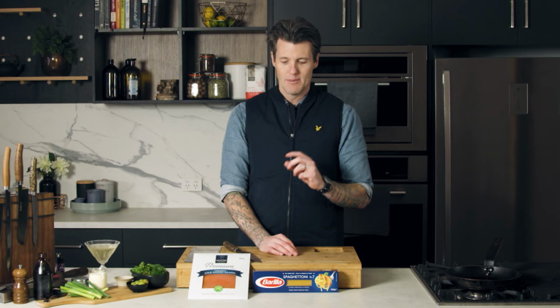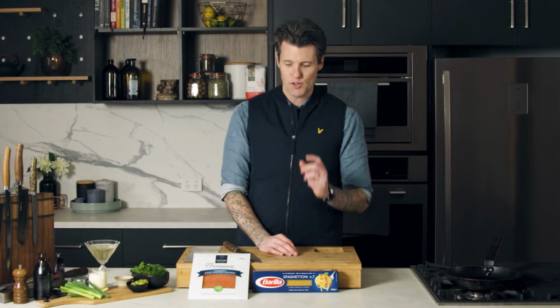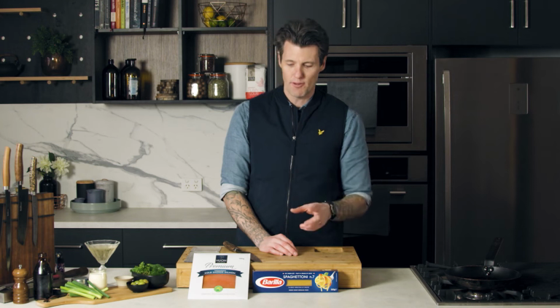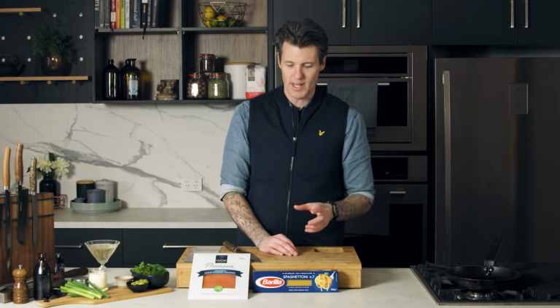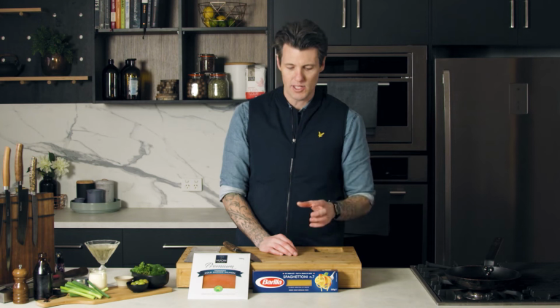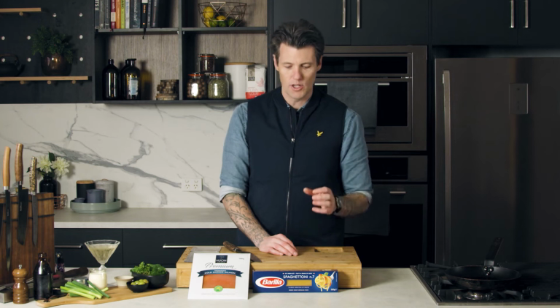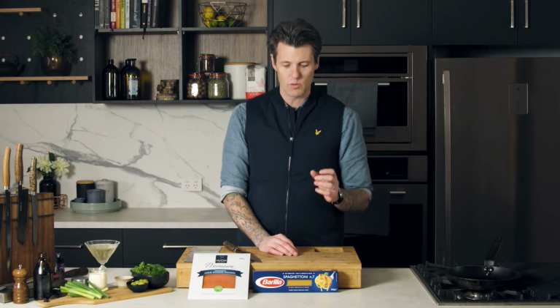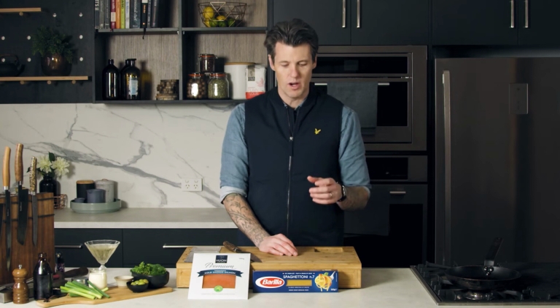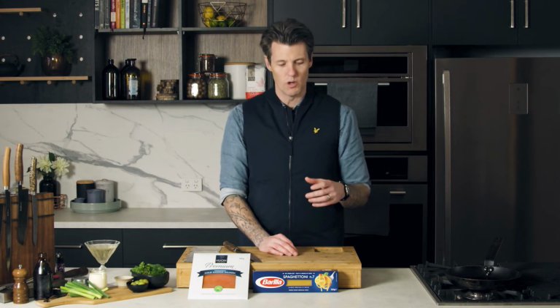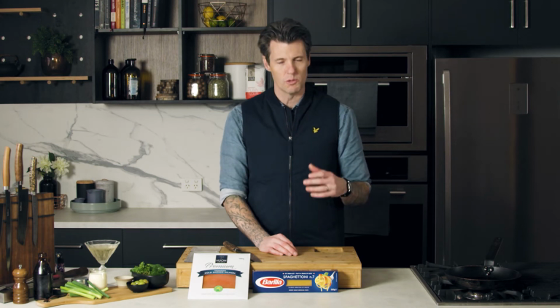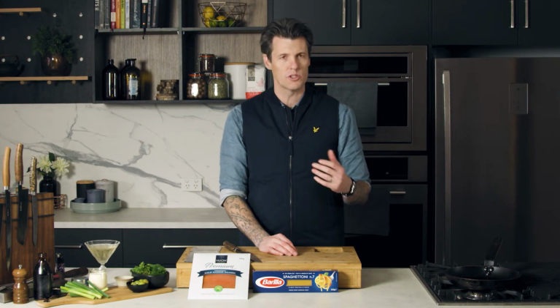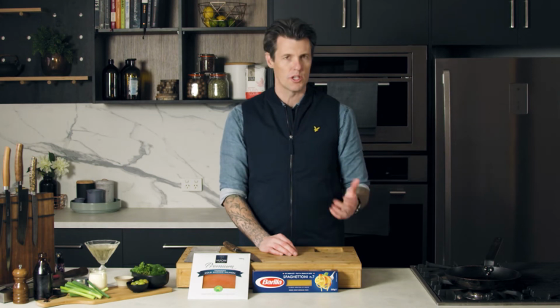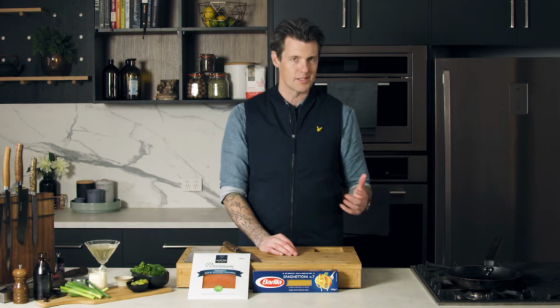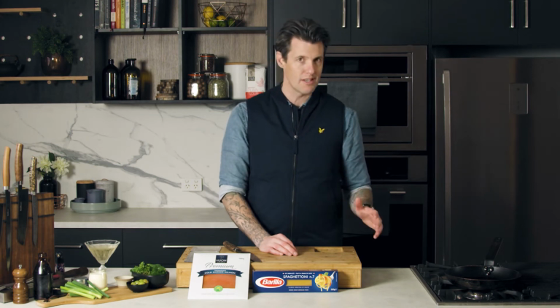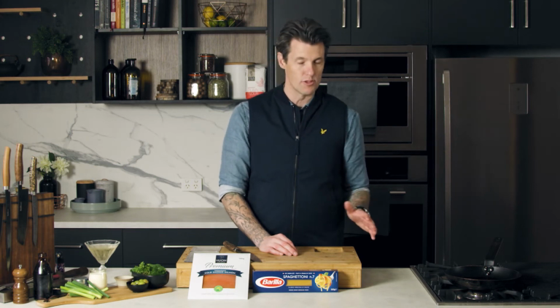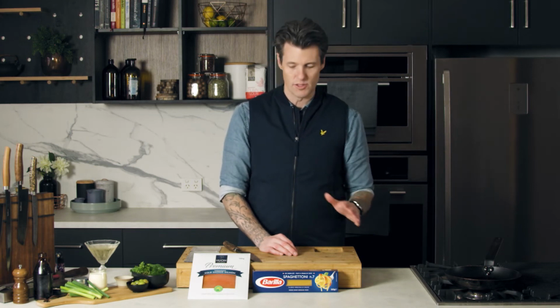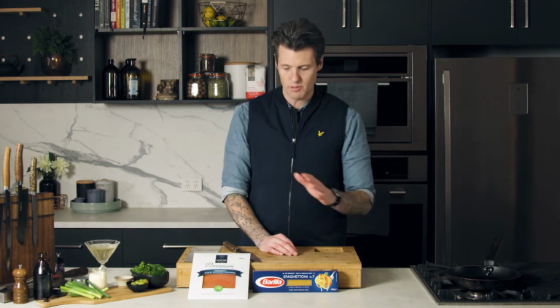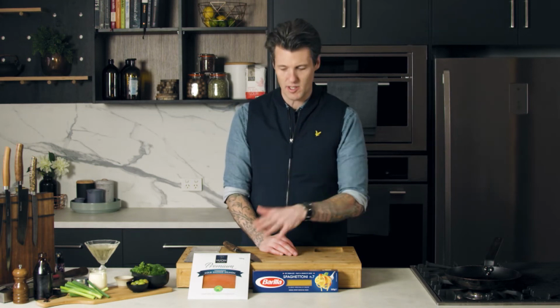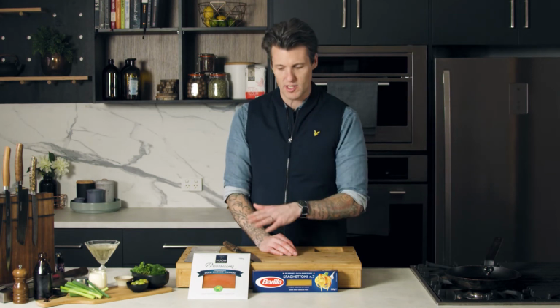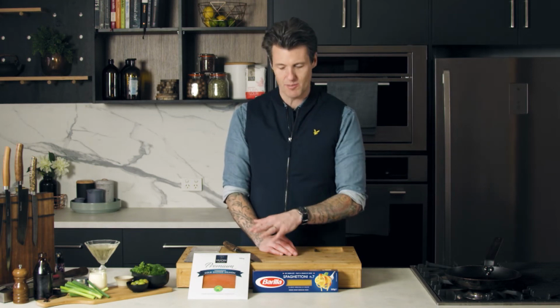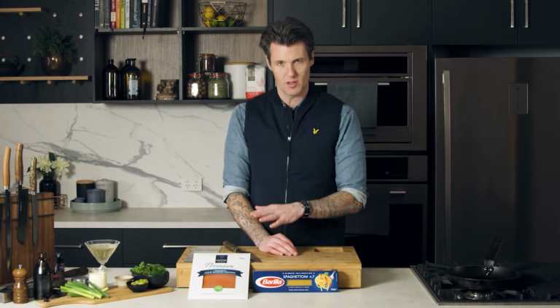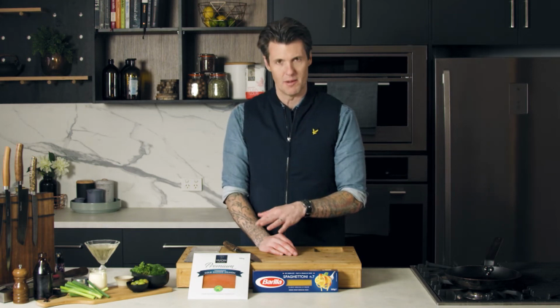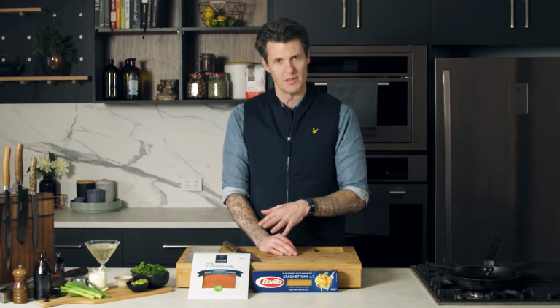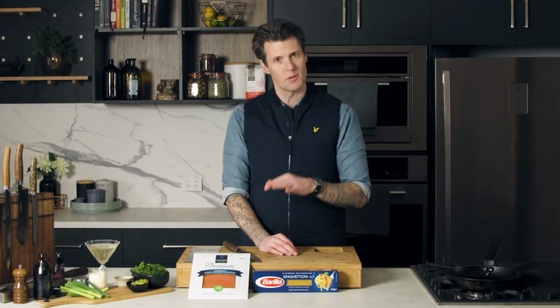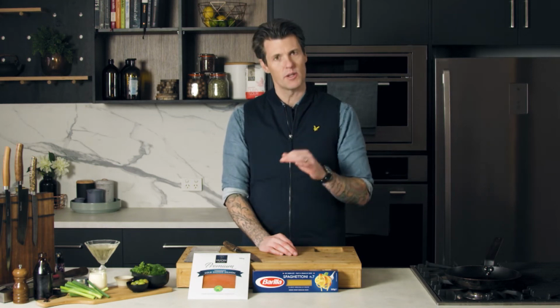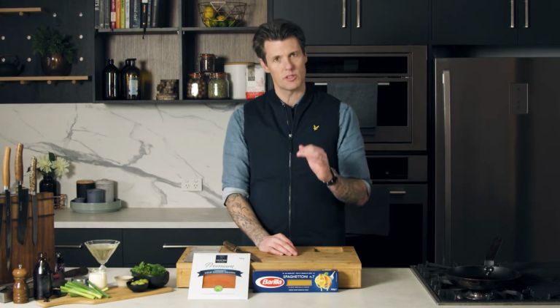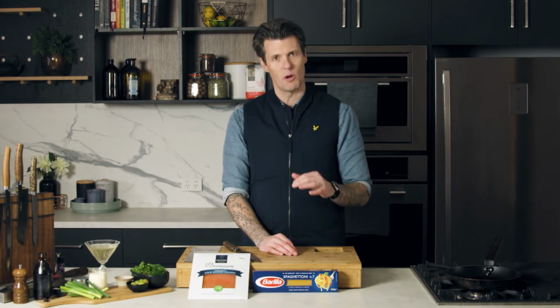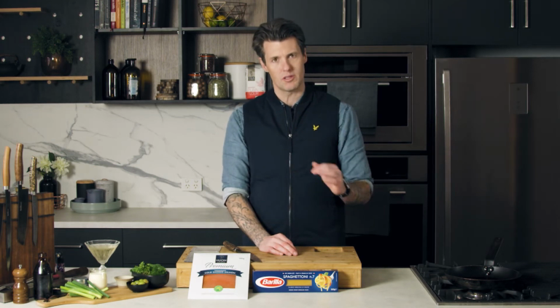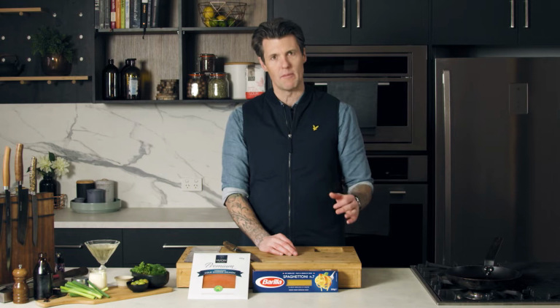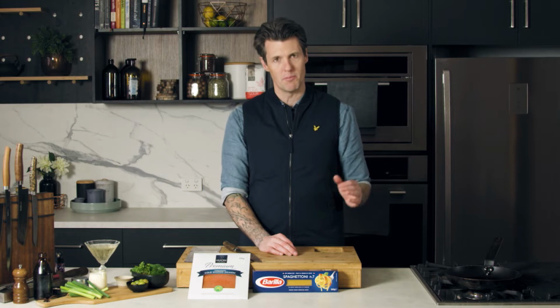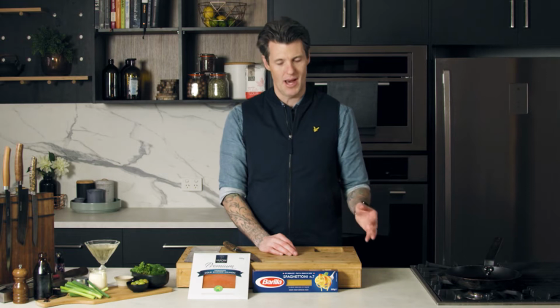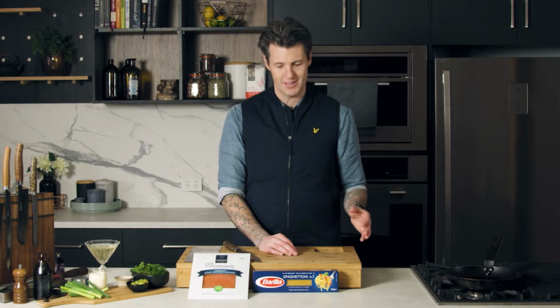The truffle actually goes quite well with certain seafoods, especially smoked salmon. So we're going to do a smoked salmon pasta.